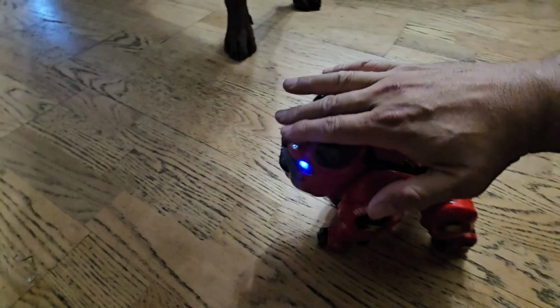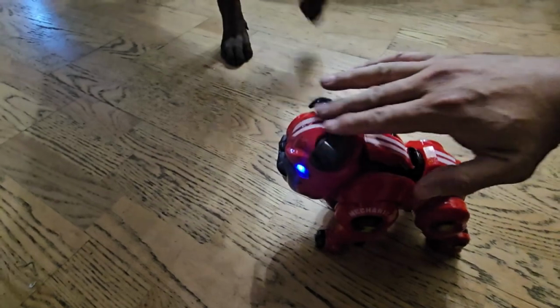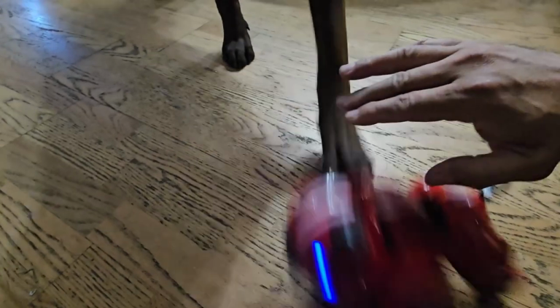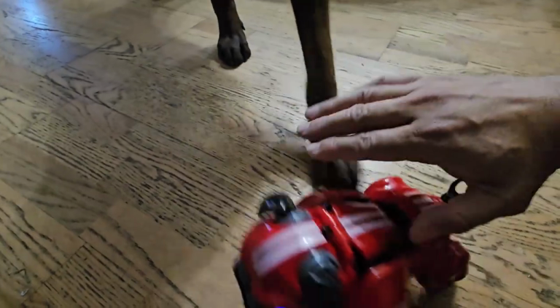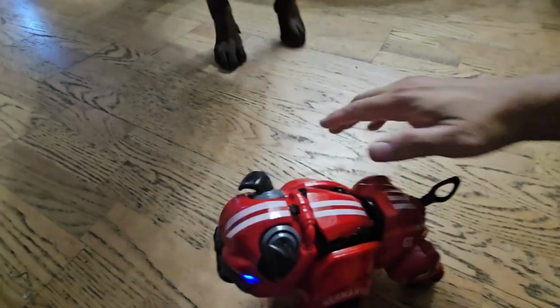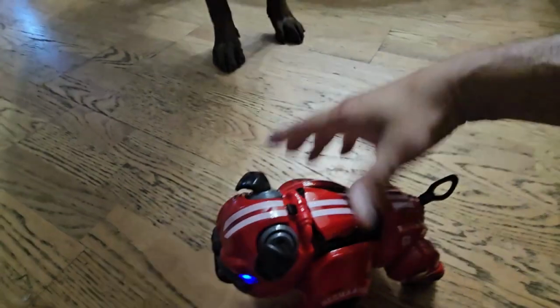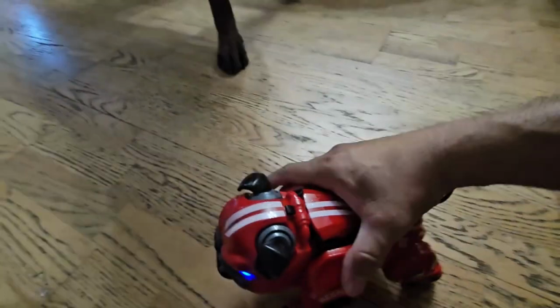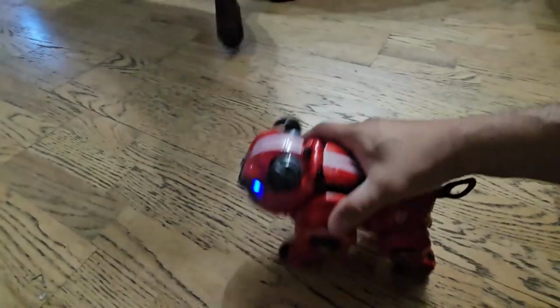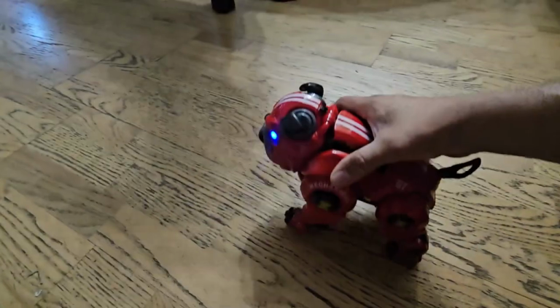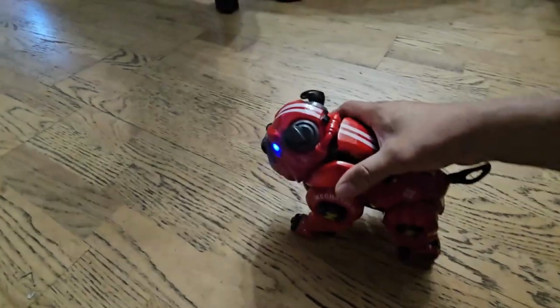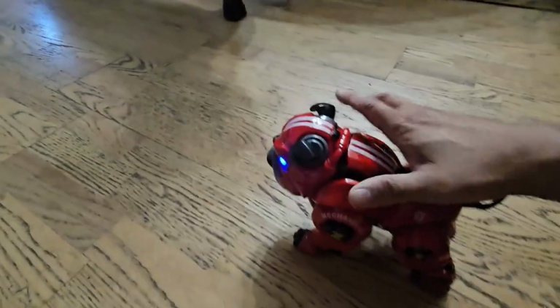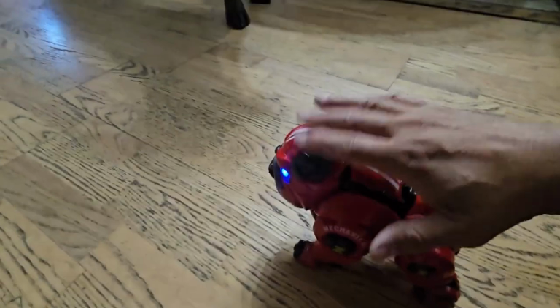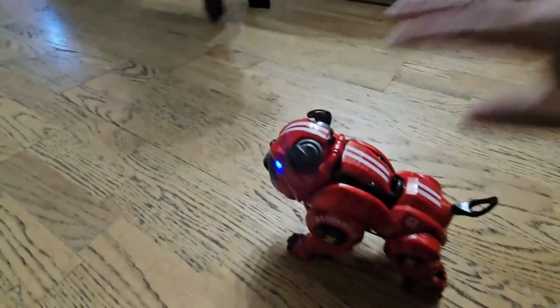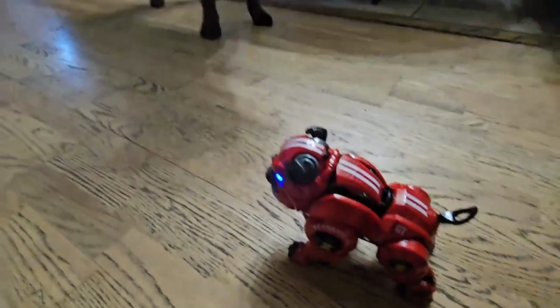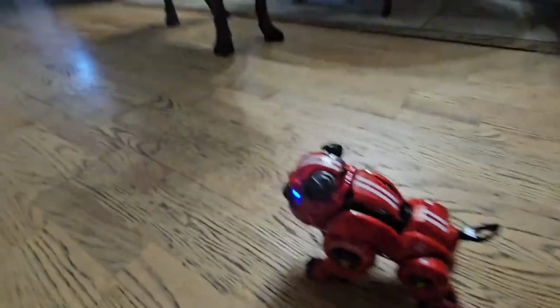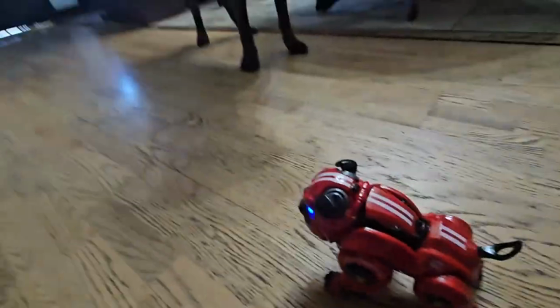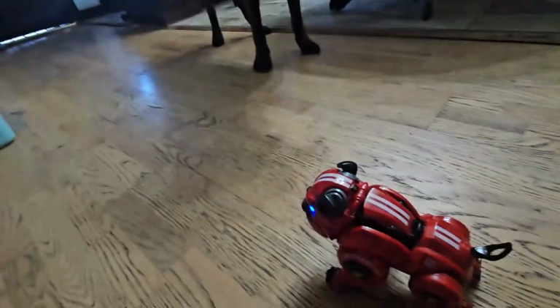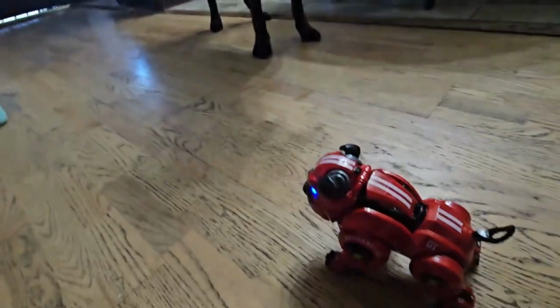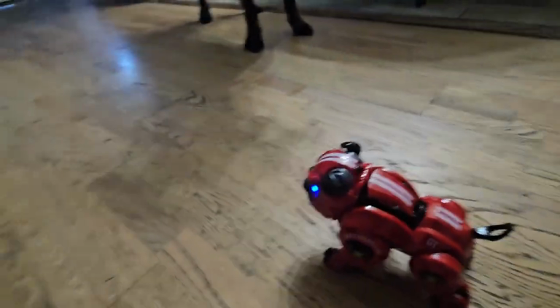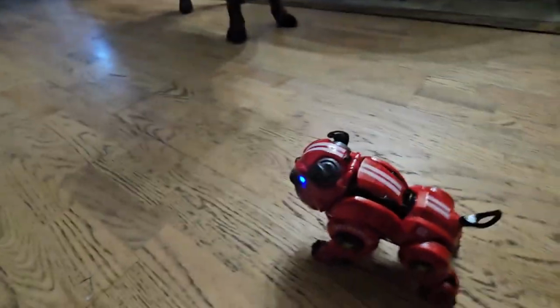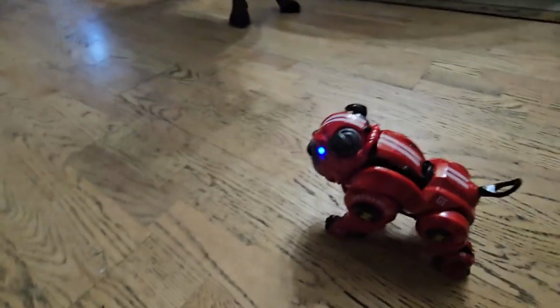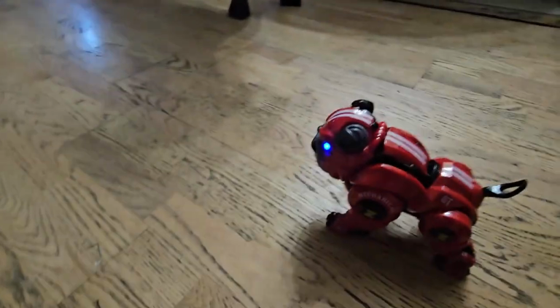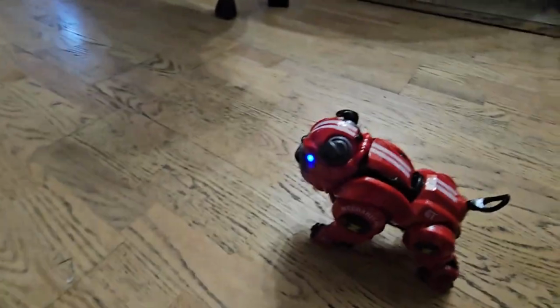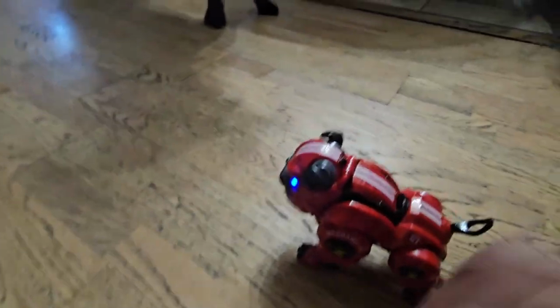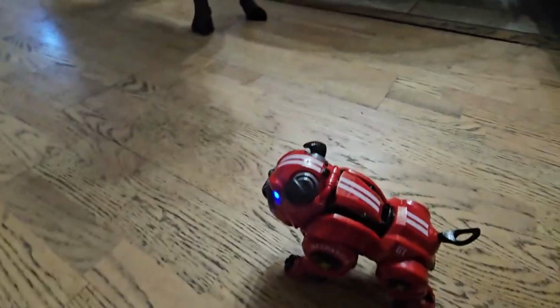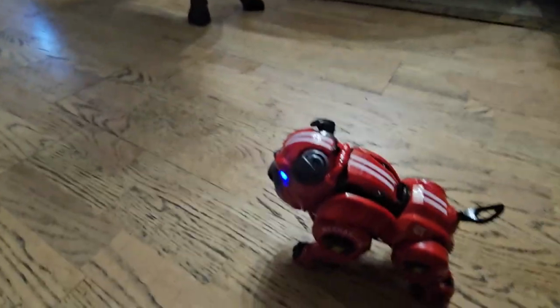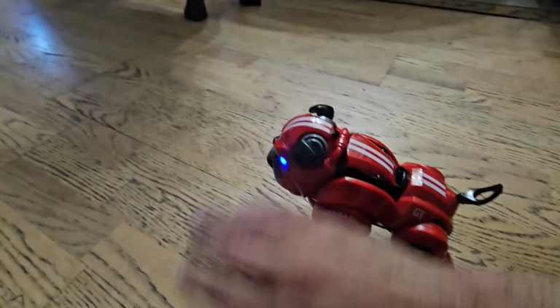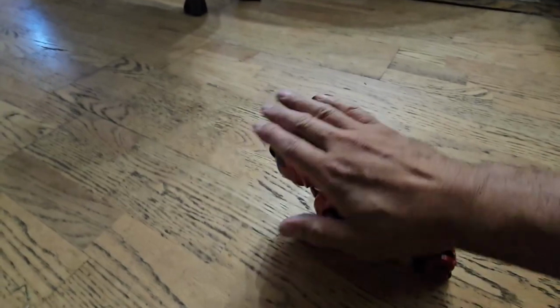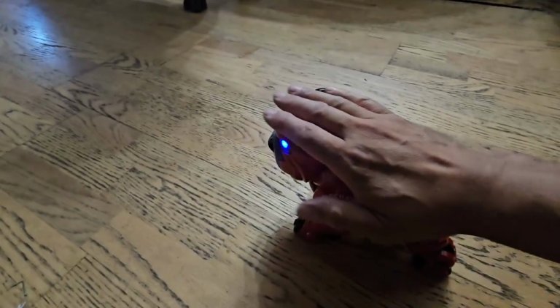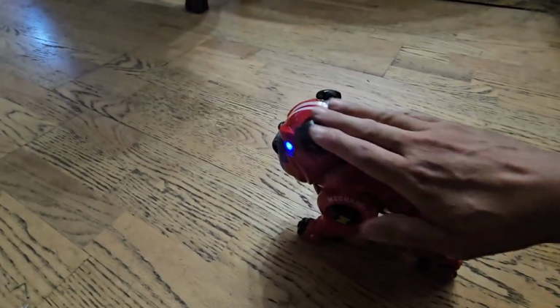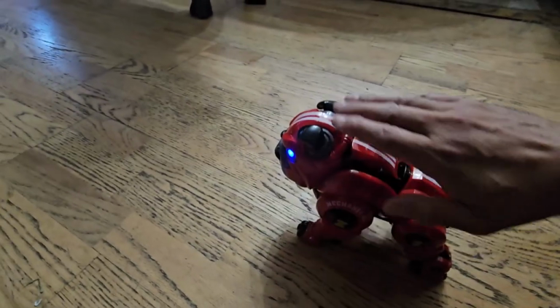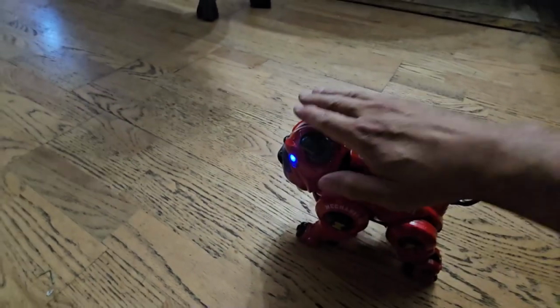Hey, stop it! He's not real, he's not real. Good.